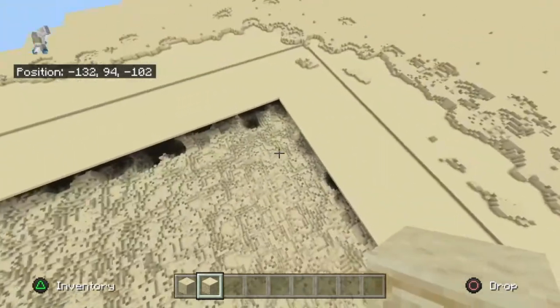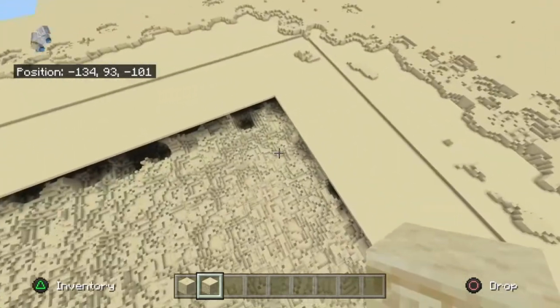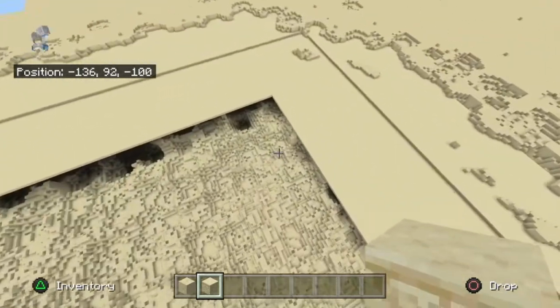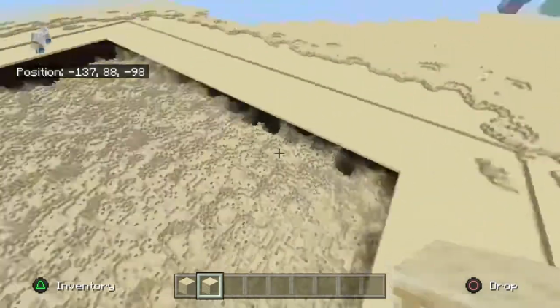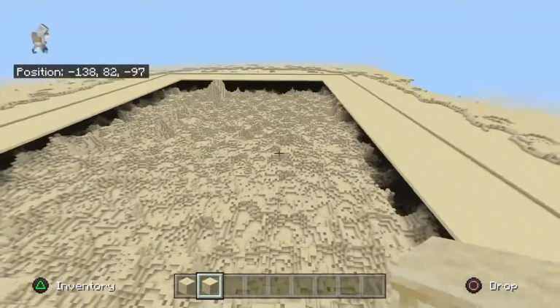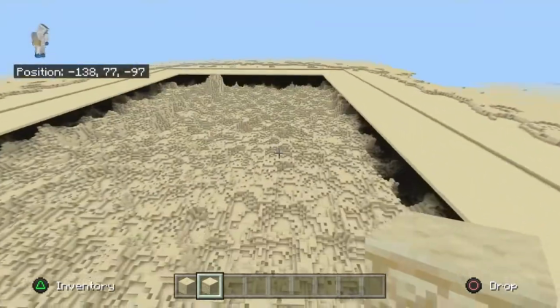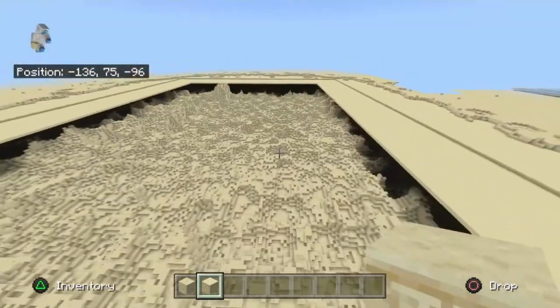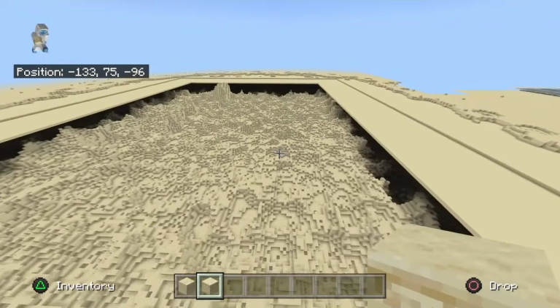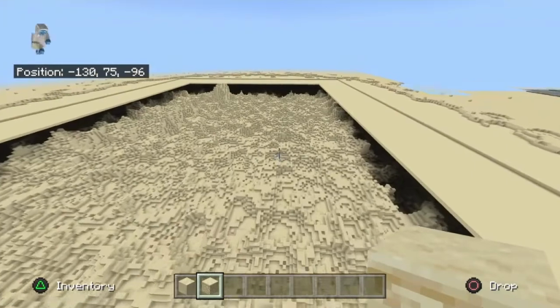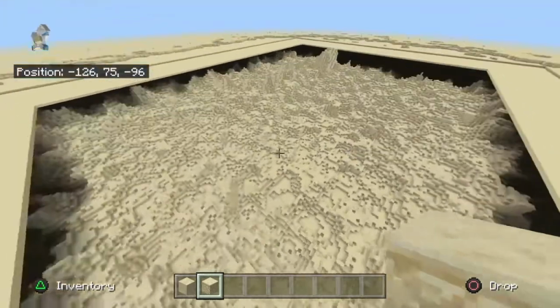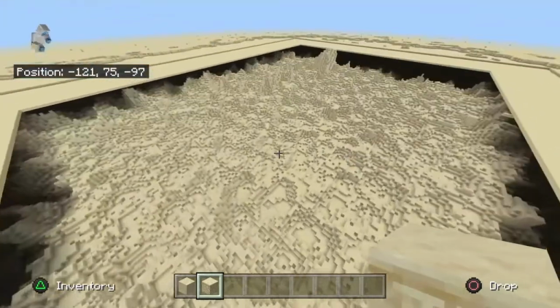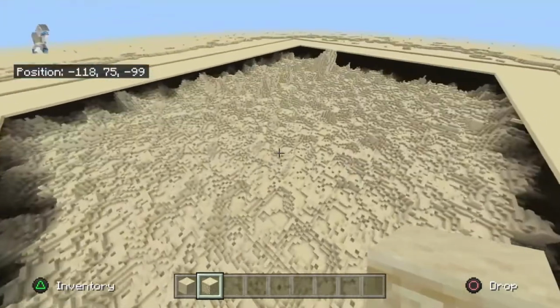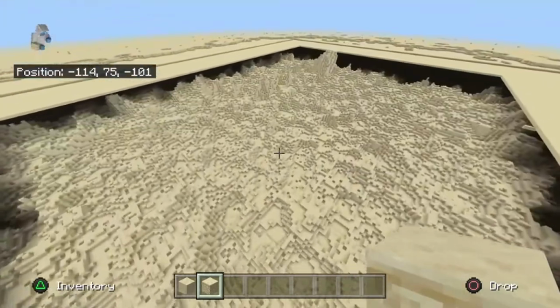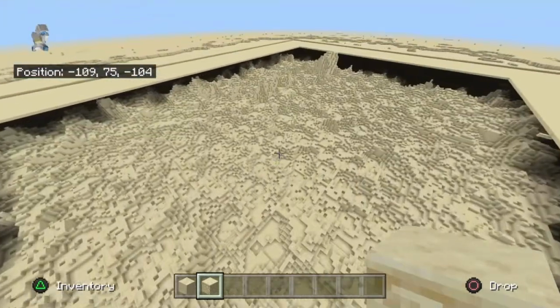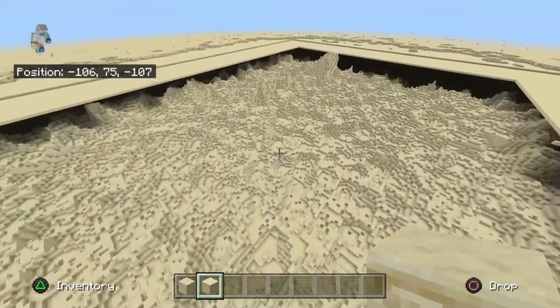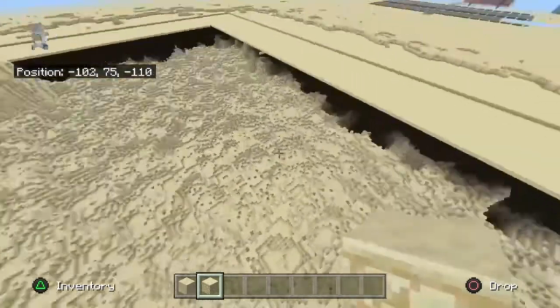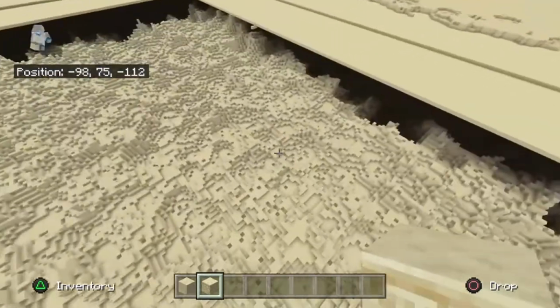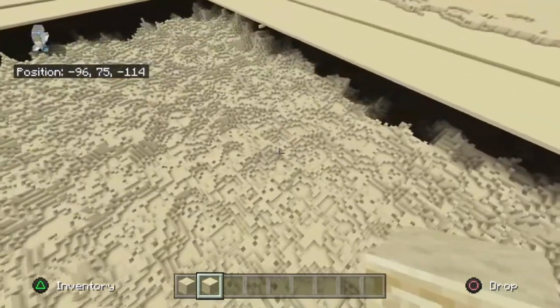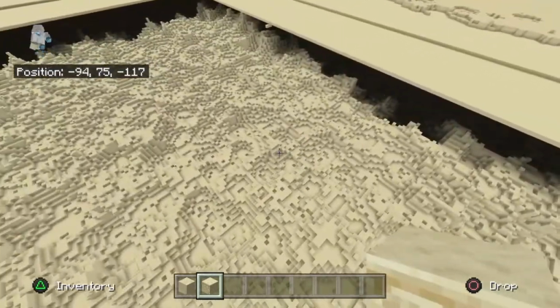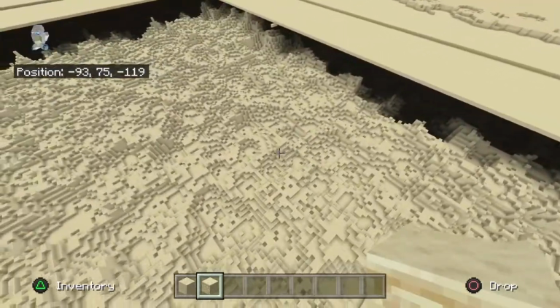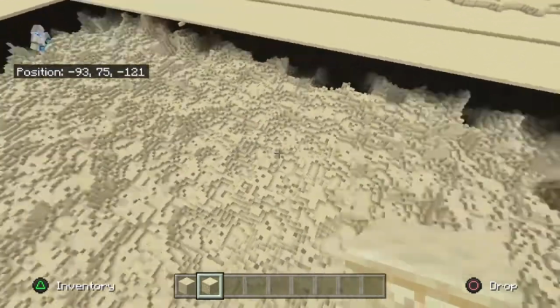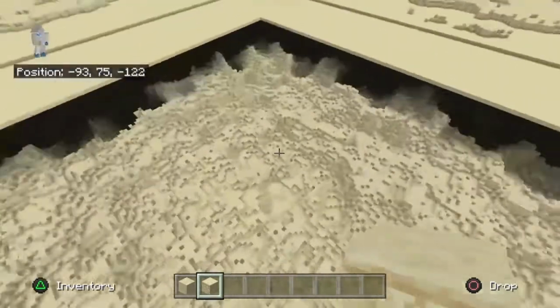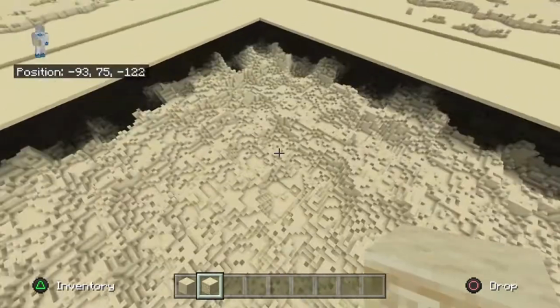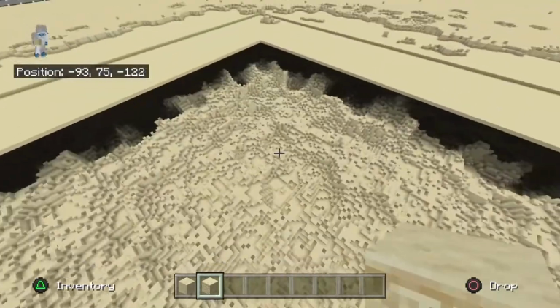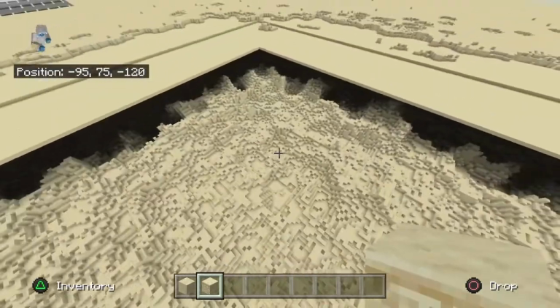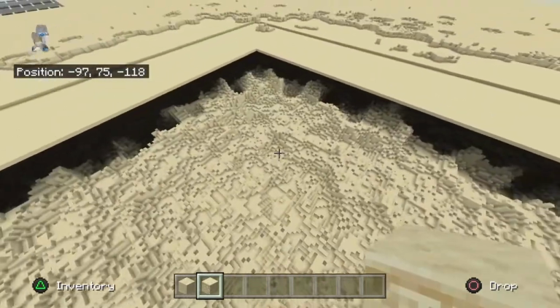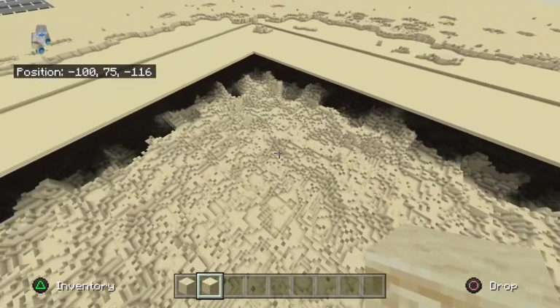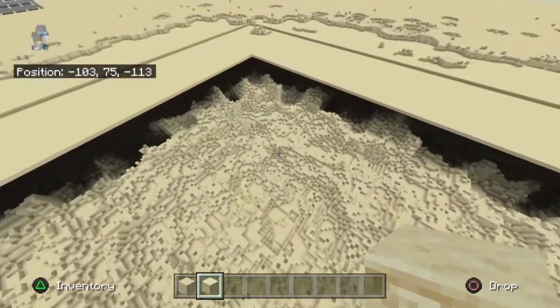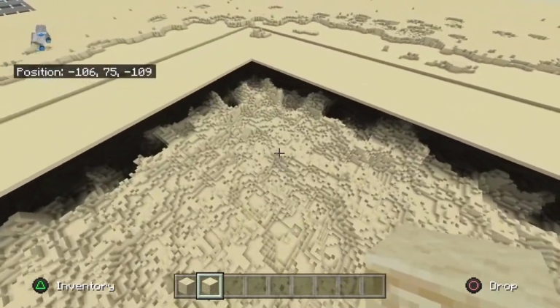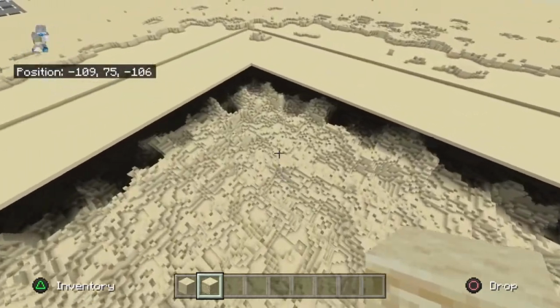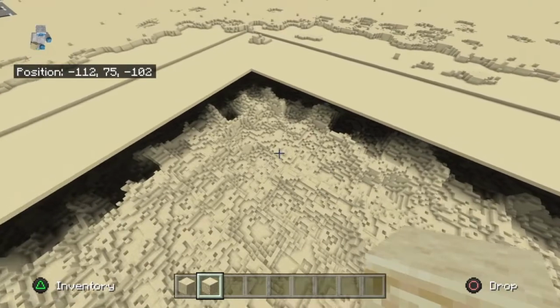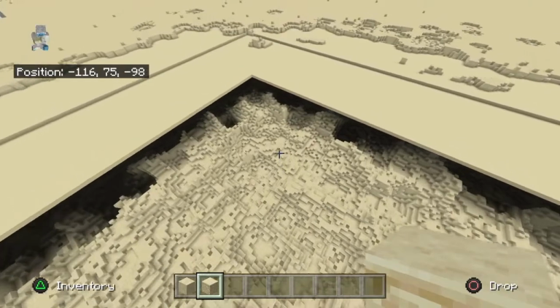So we are going to fill this up all the way around. Well, I say all the way around — just fill it up. And yeah, that's pretty much it for this video.